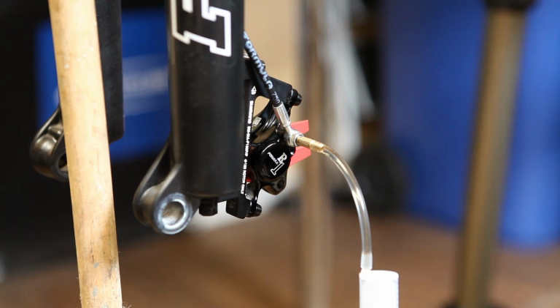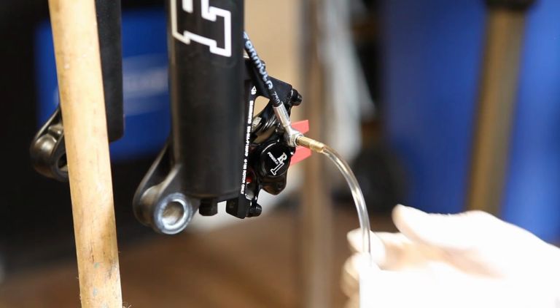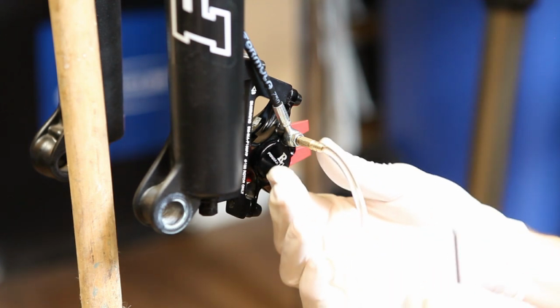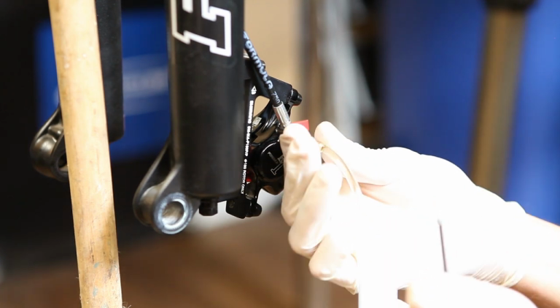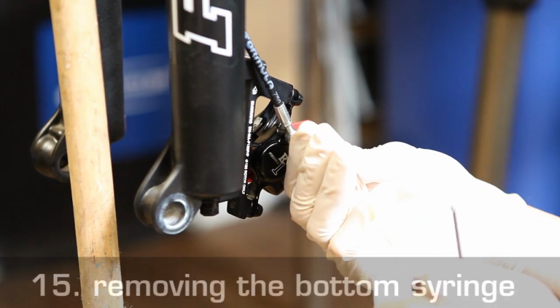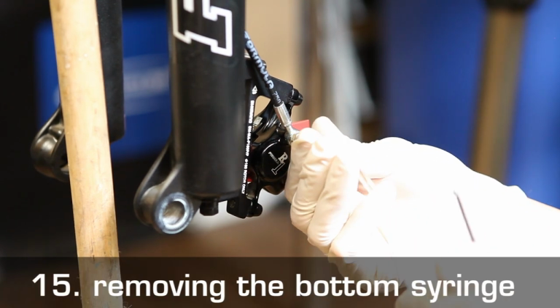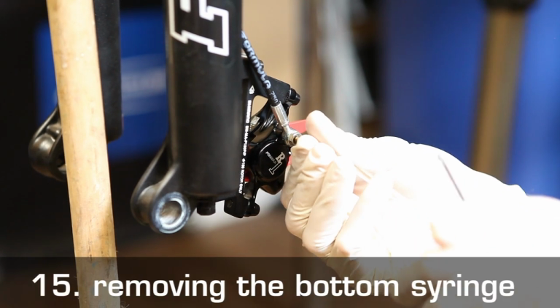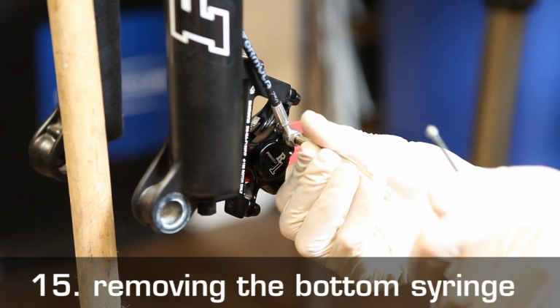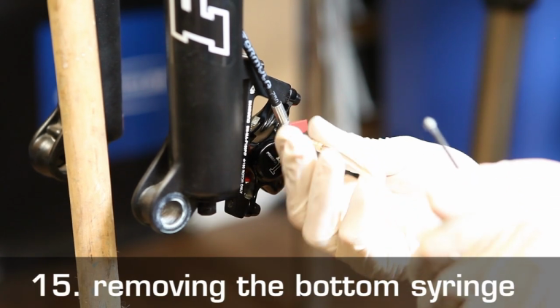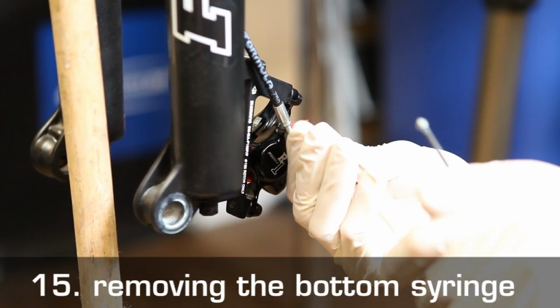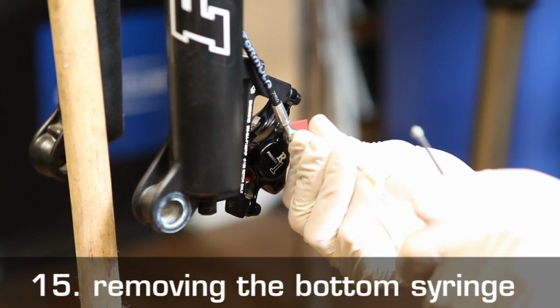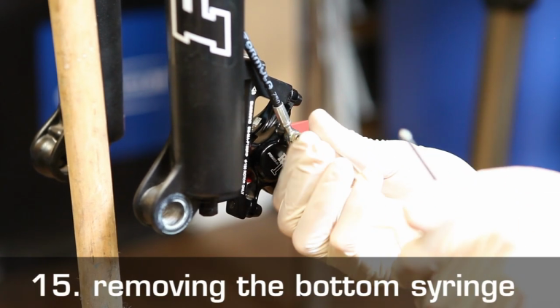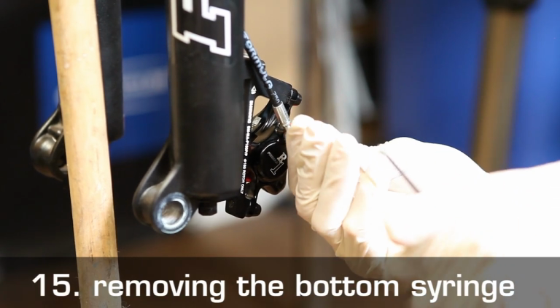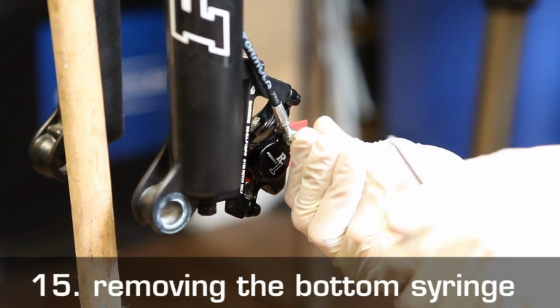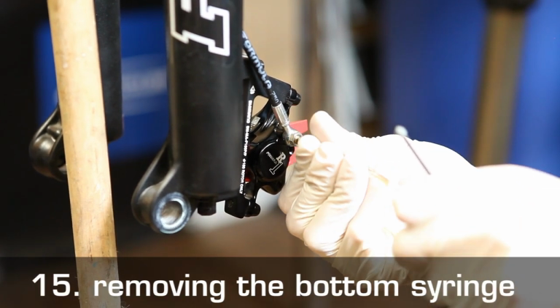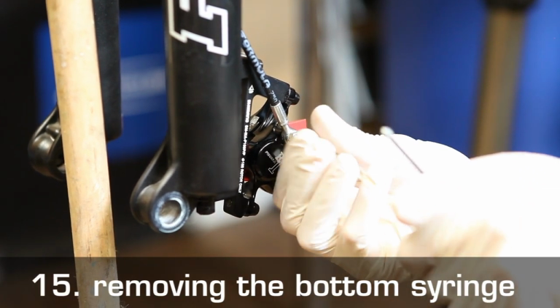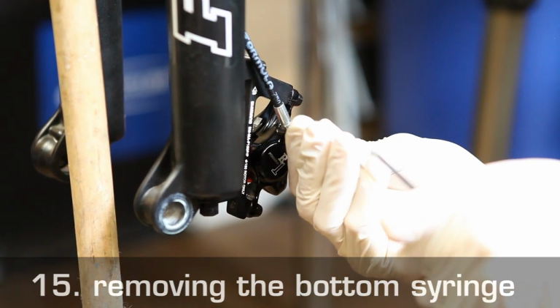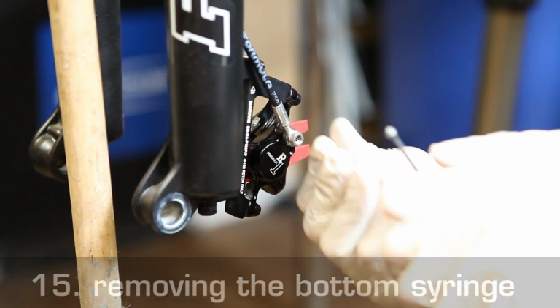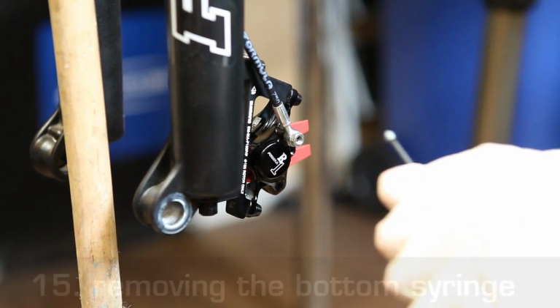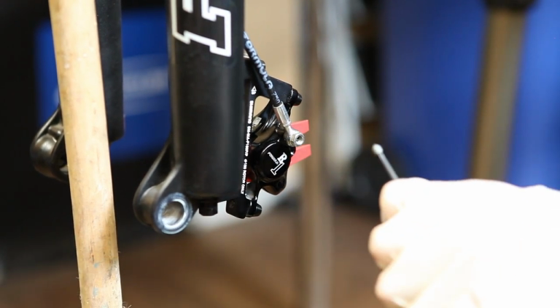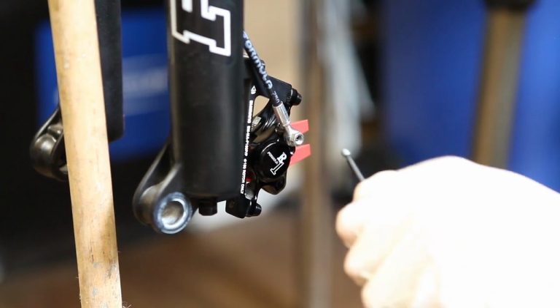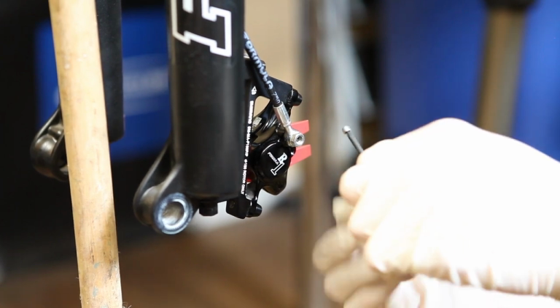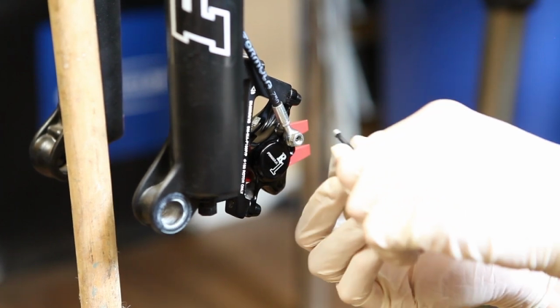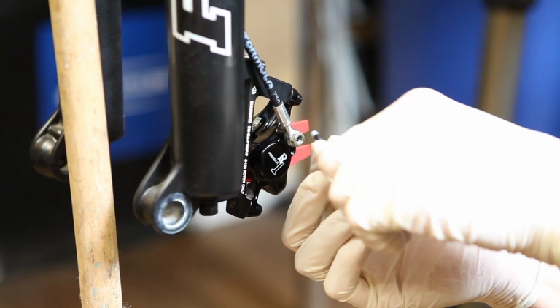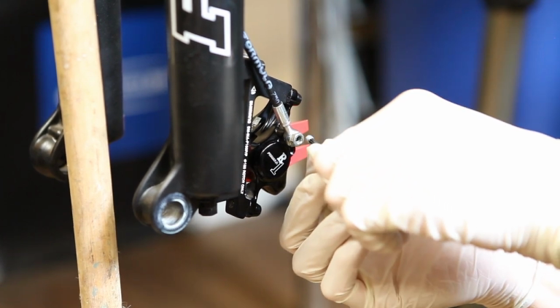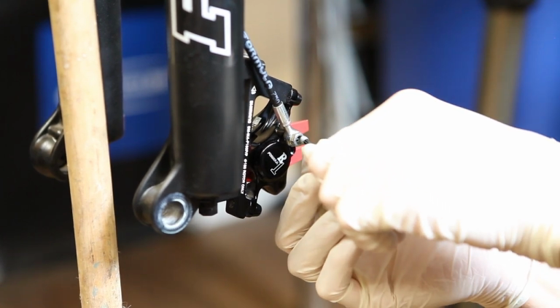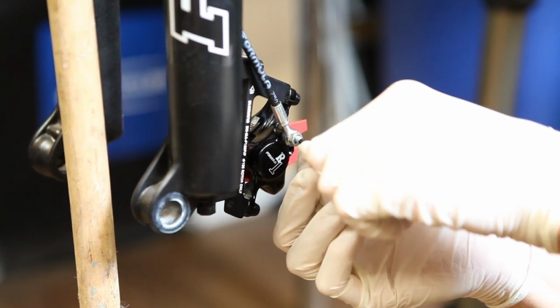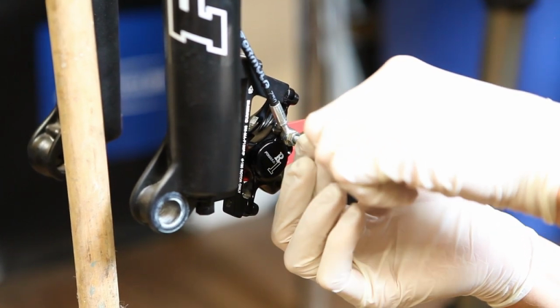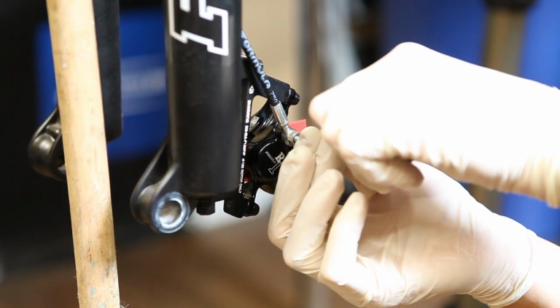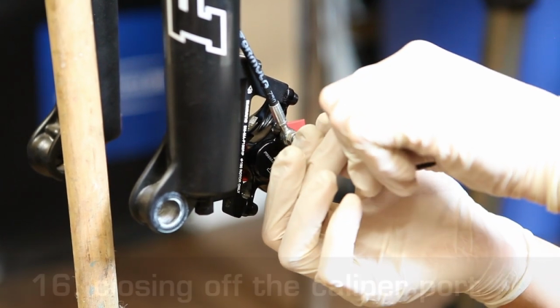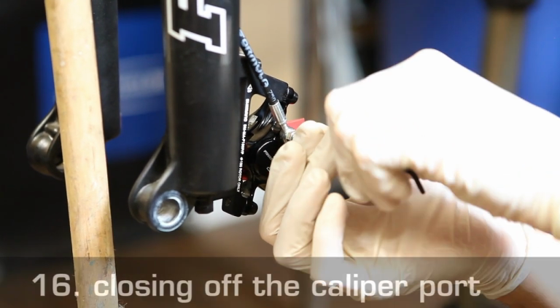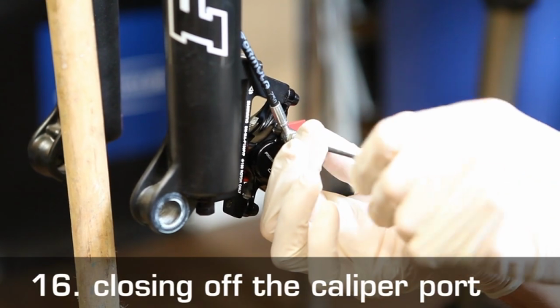Lastly, remove the bottom syringe from the brake caliper, and quickly close off the bleed port with the locking screw.